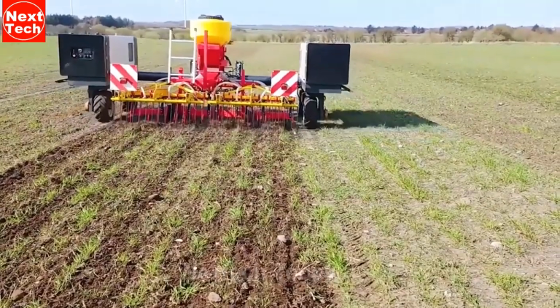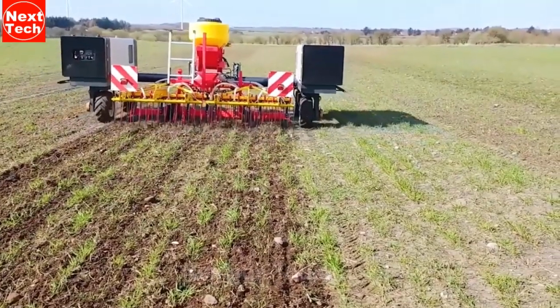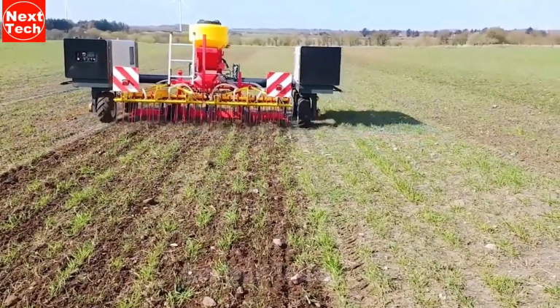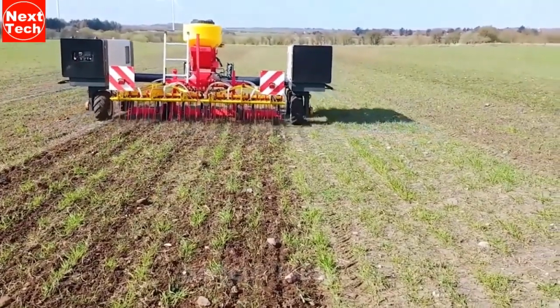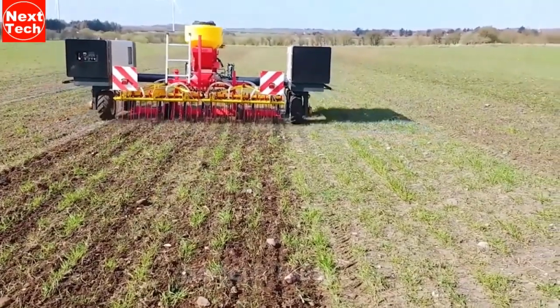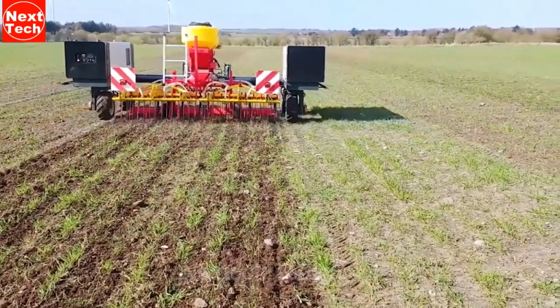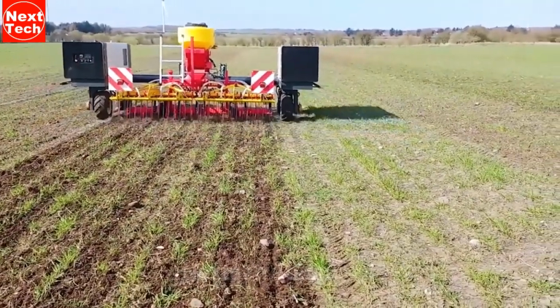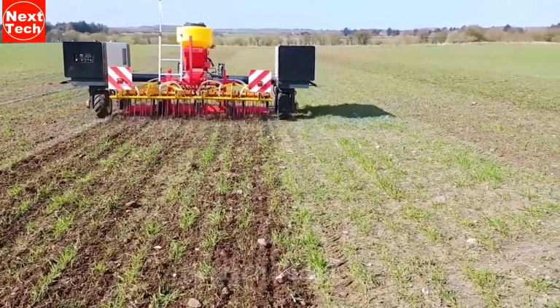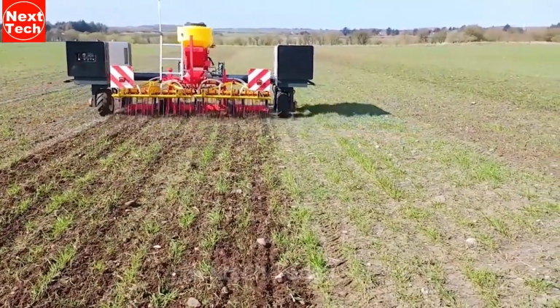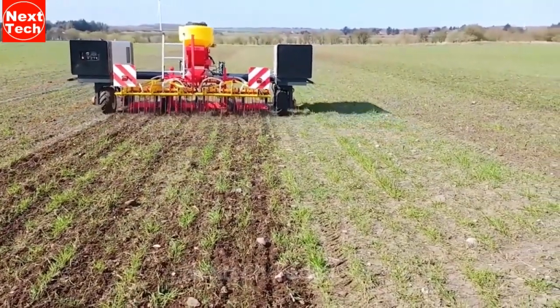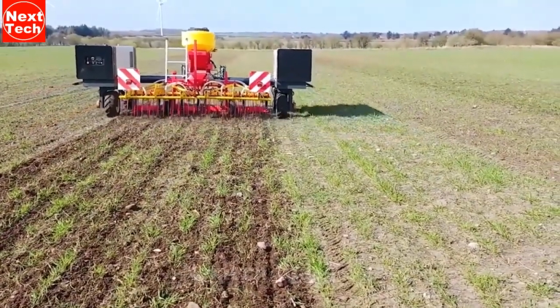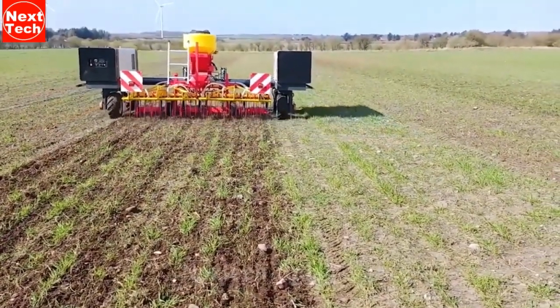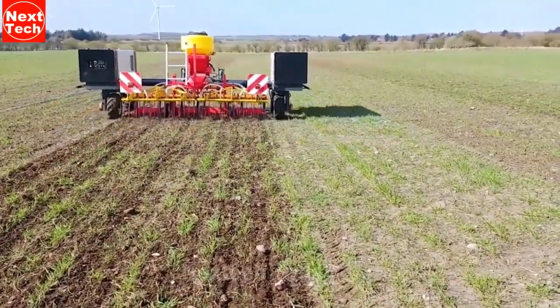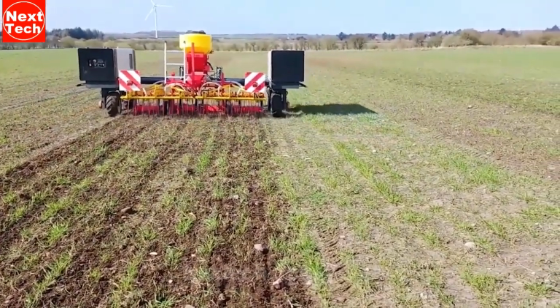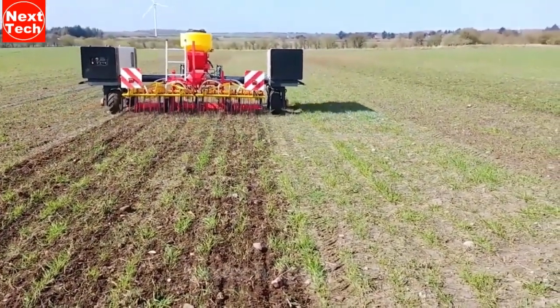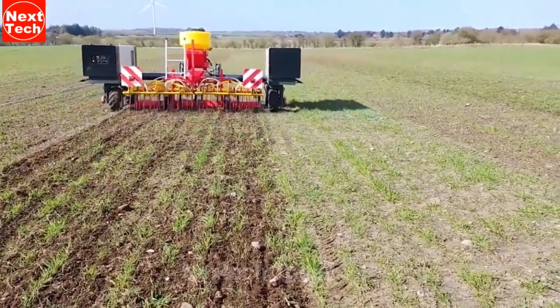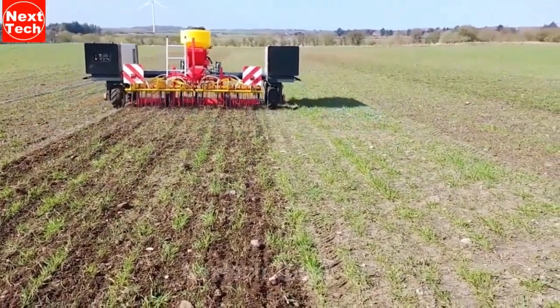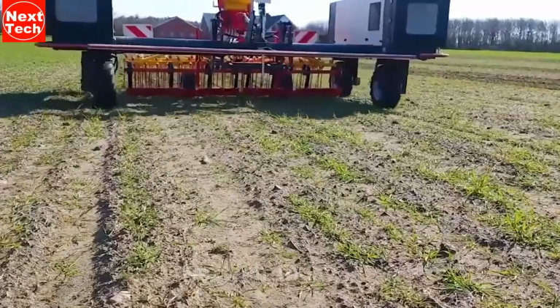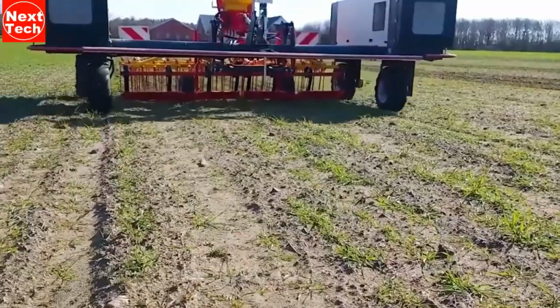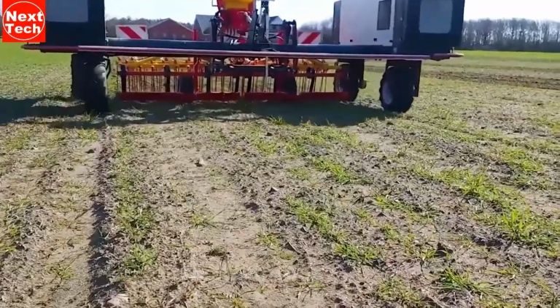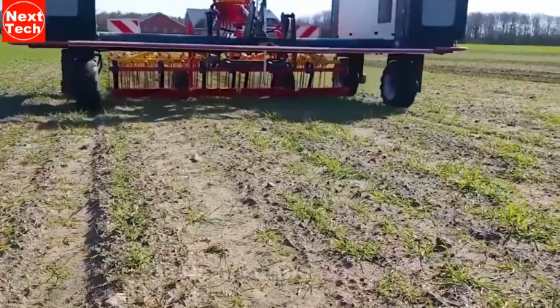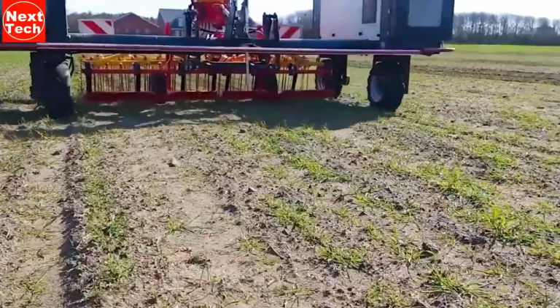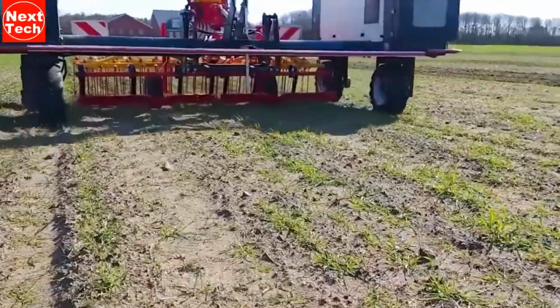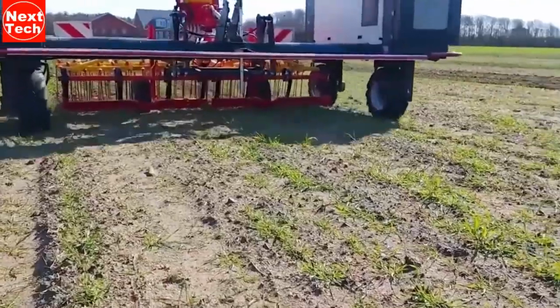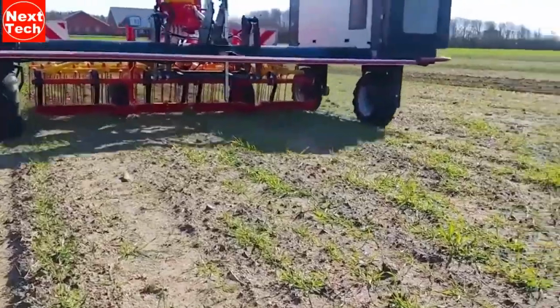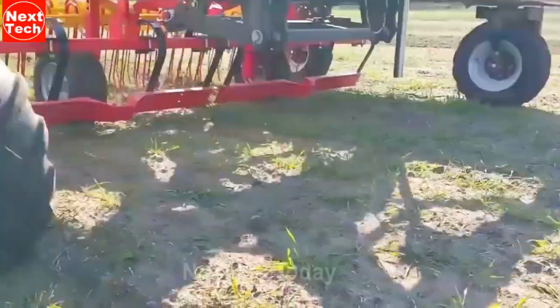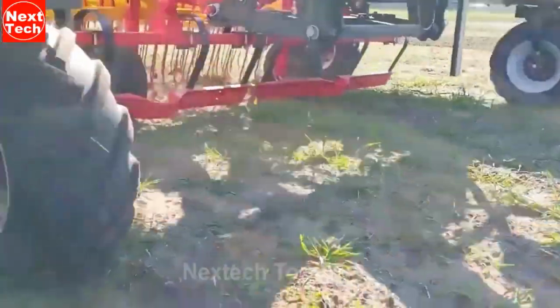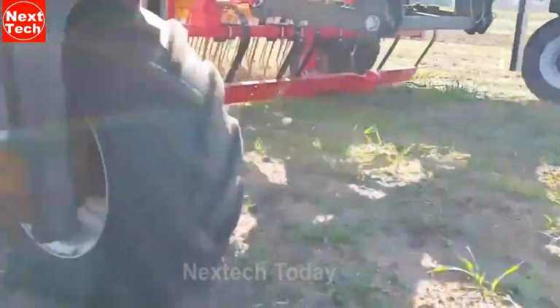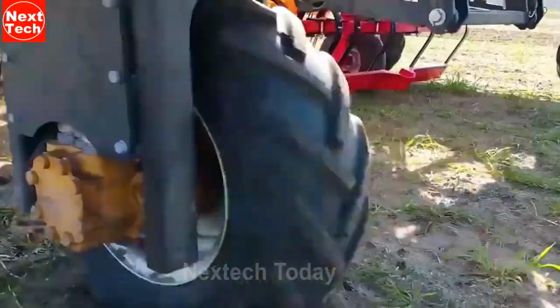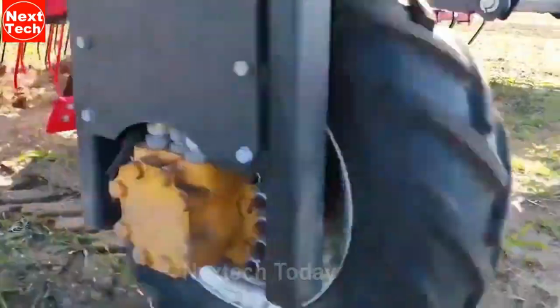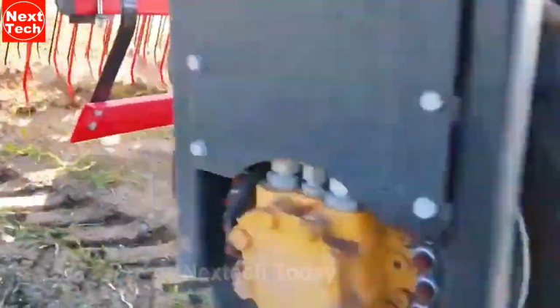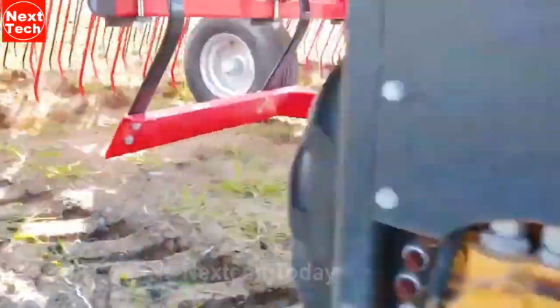Although the Roboti is a promising futuristic machine, there are some challenges that still need to be addressed before it can be widely adopted.